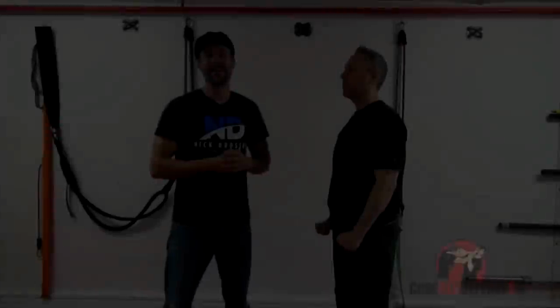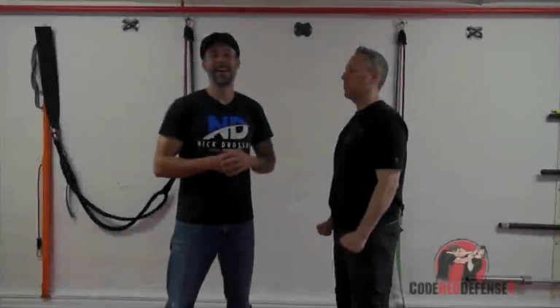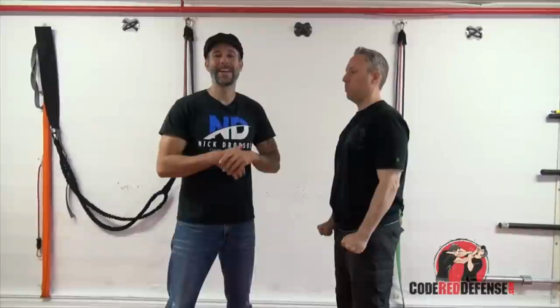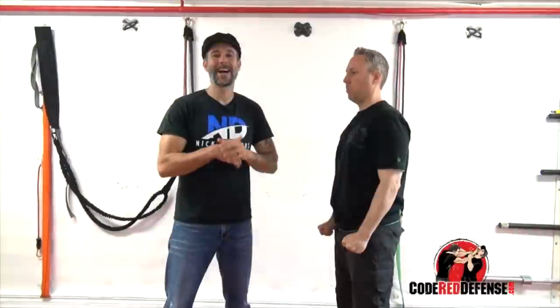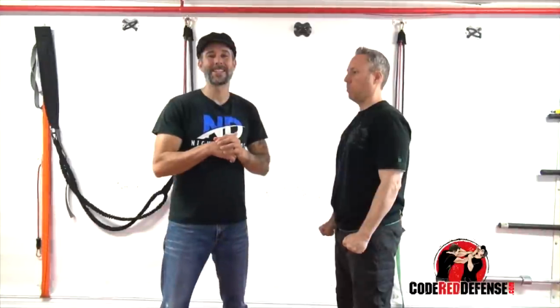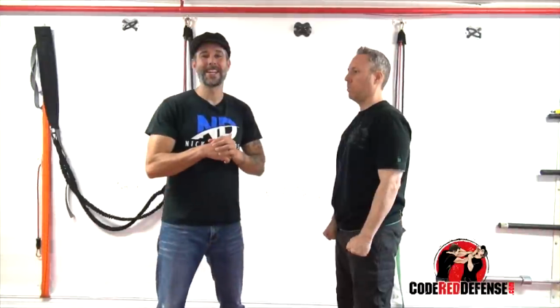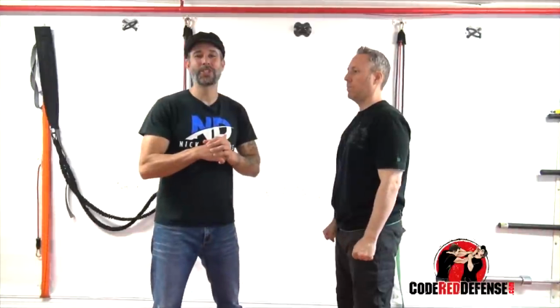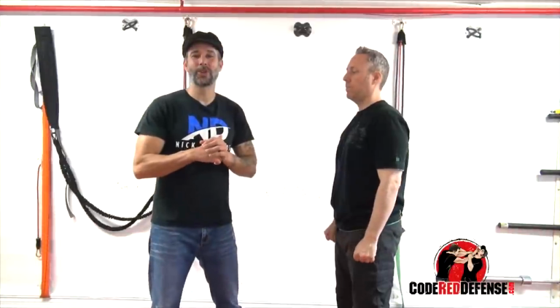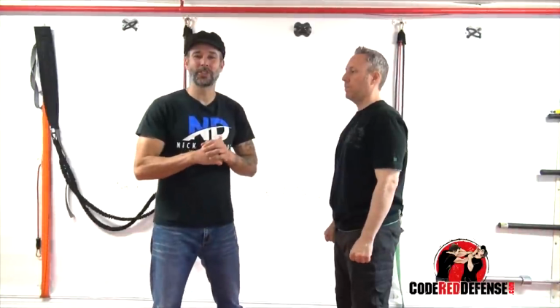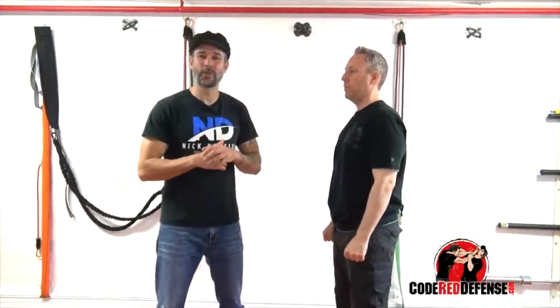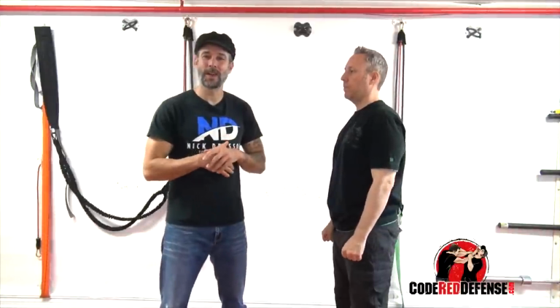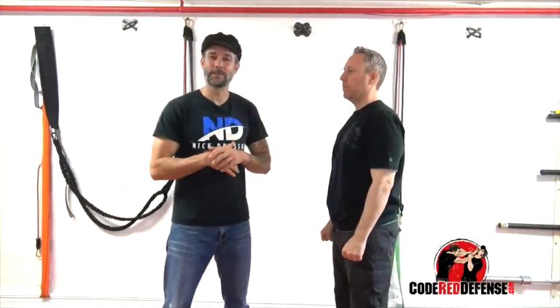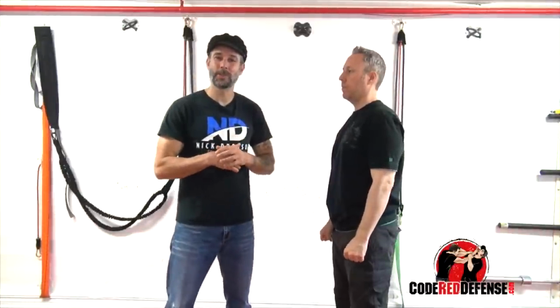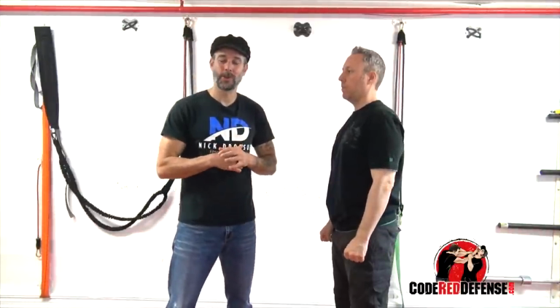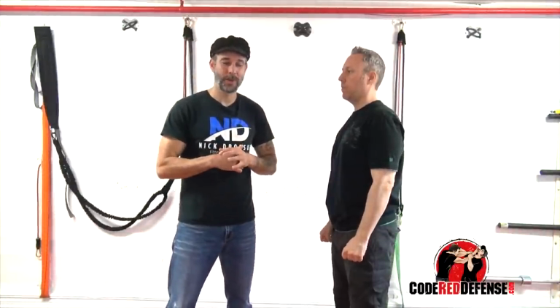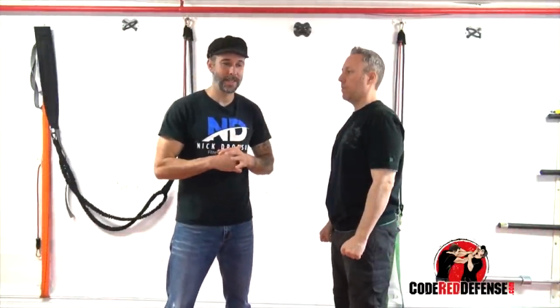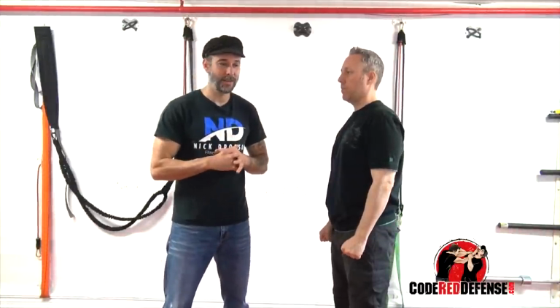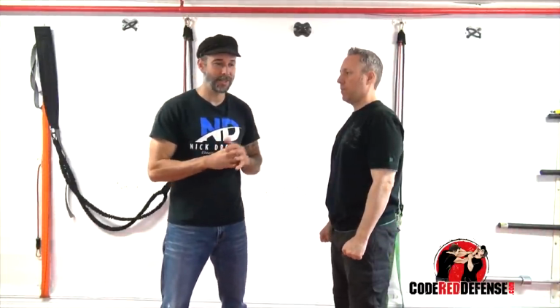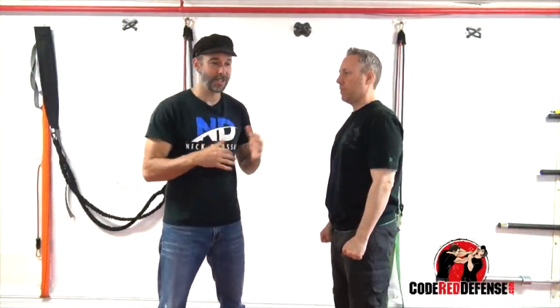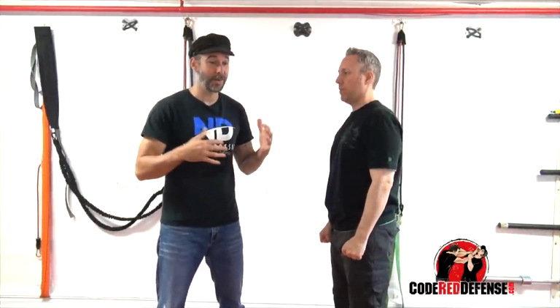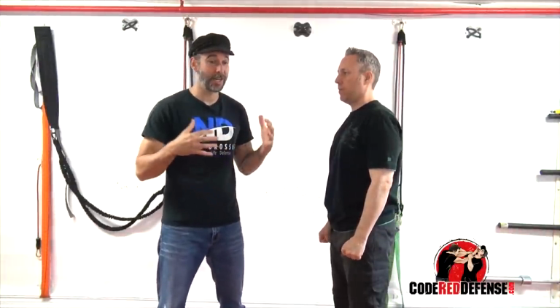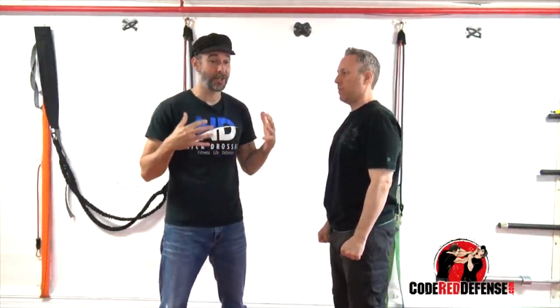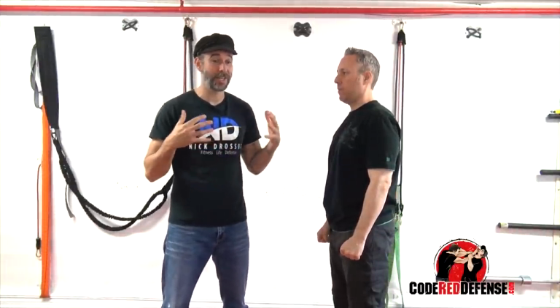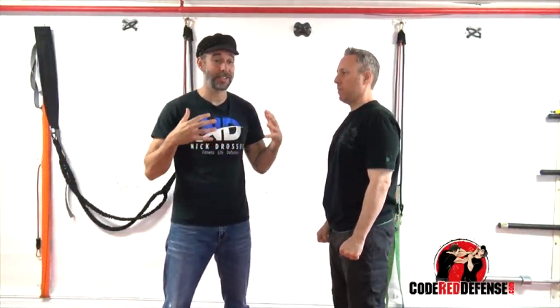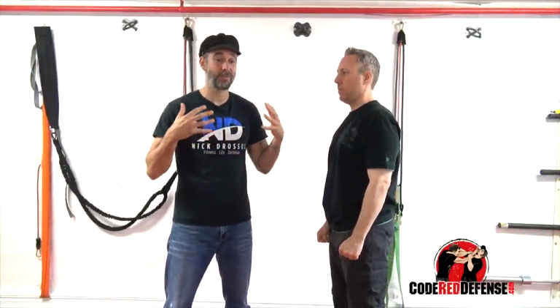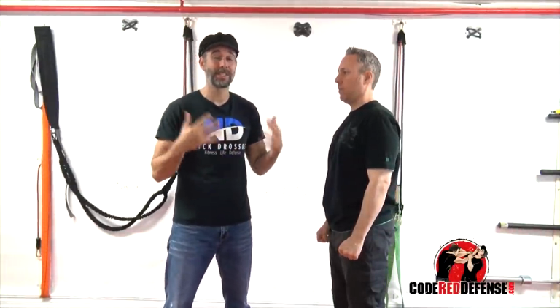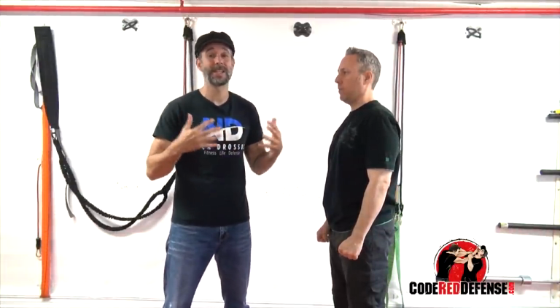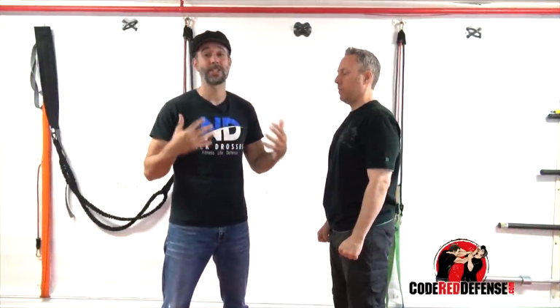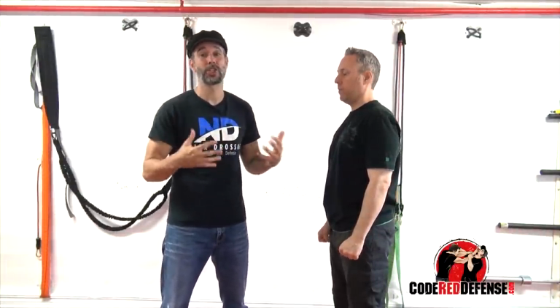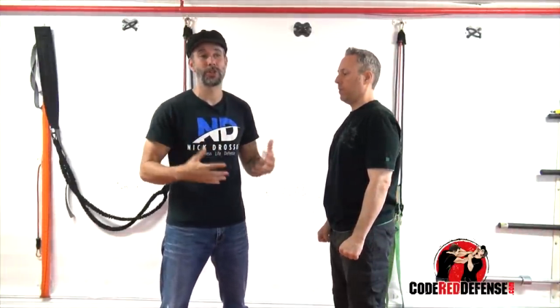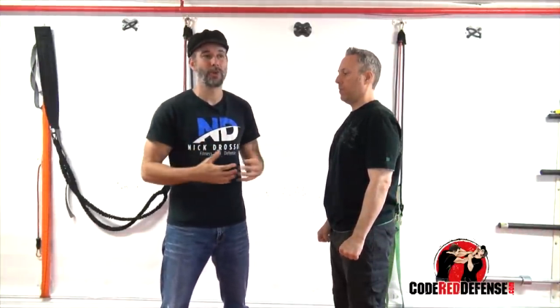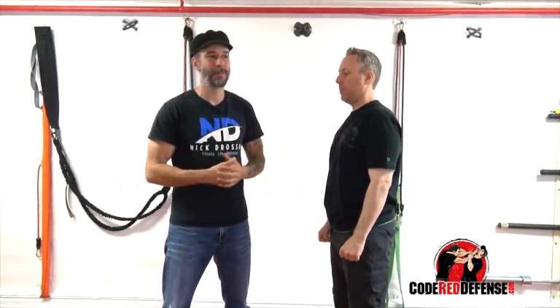Hey guys, Nick Josephson. Welcome to Code Red Defense. Today we're going to look at defense against a short grab.